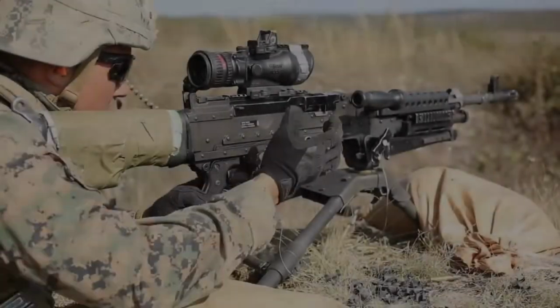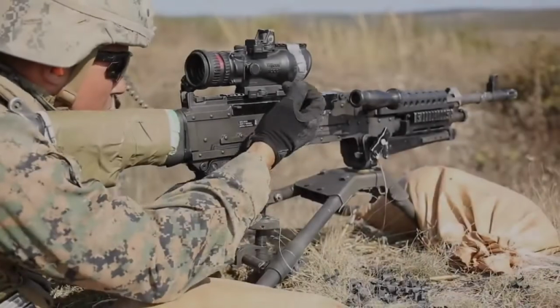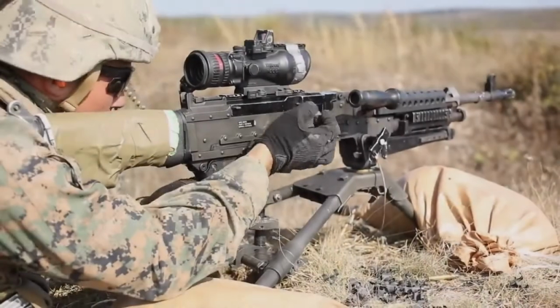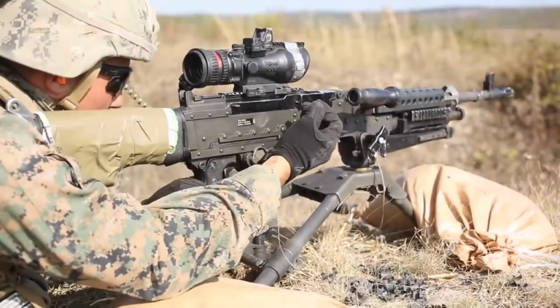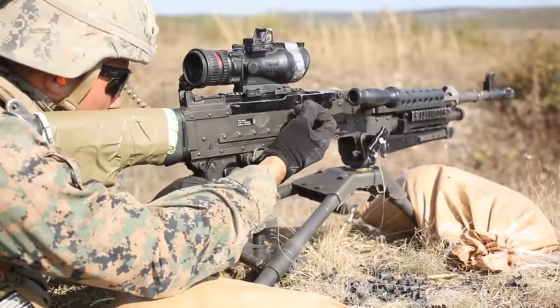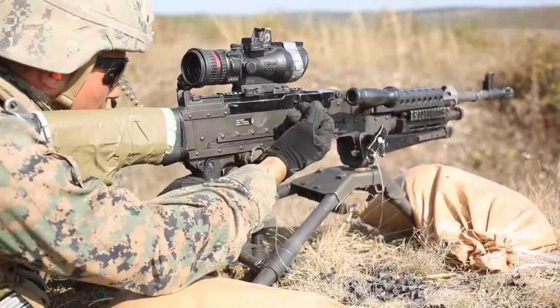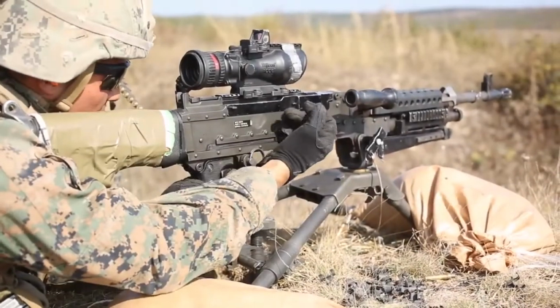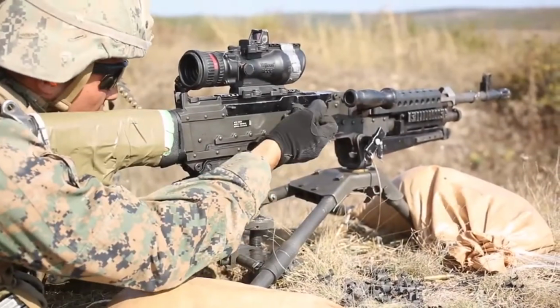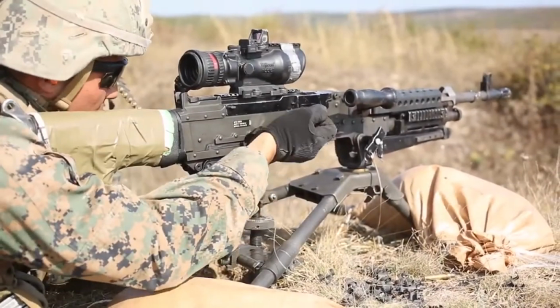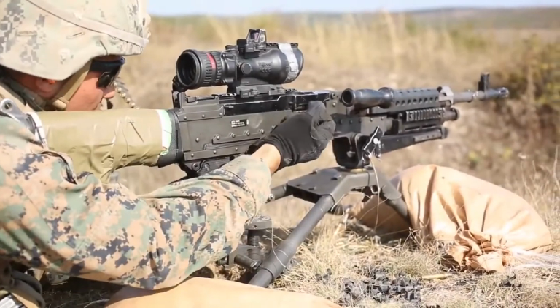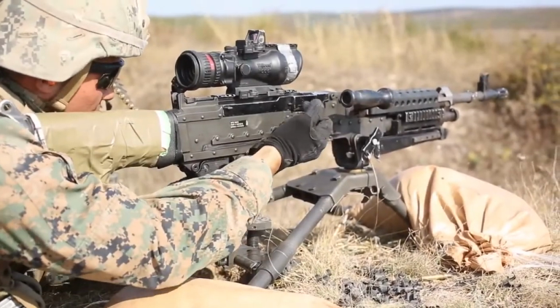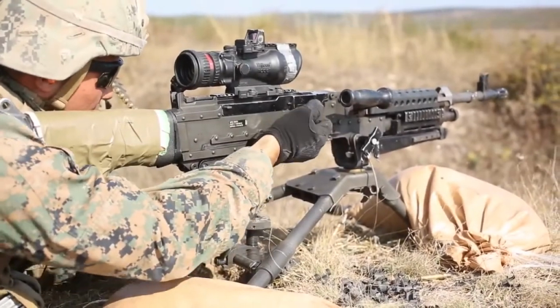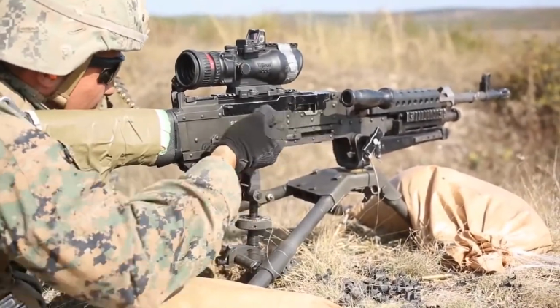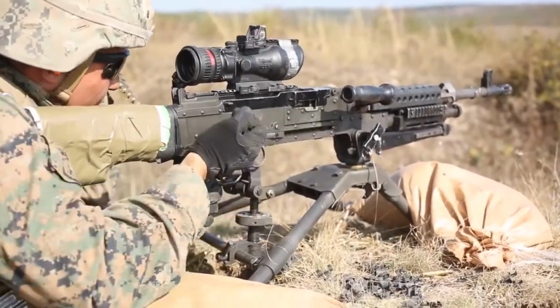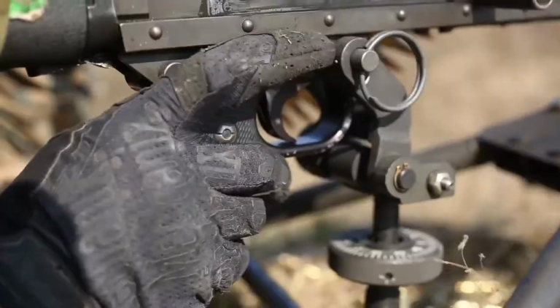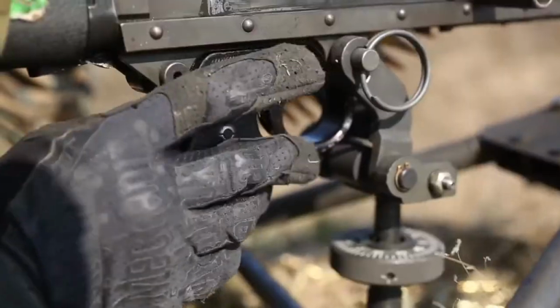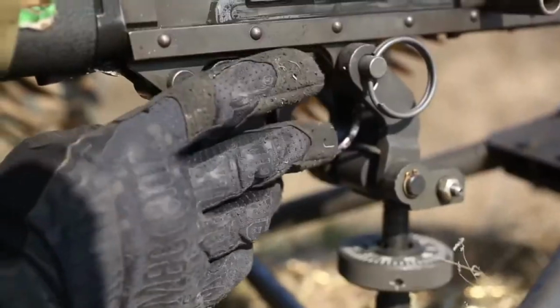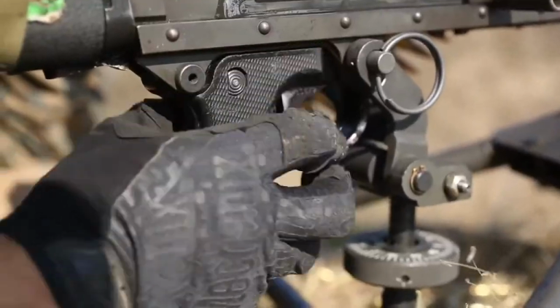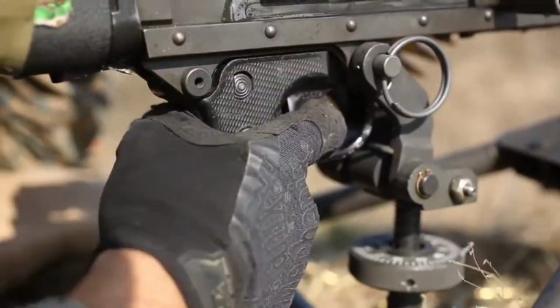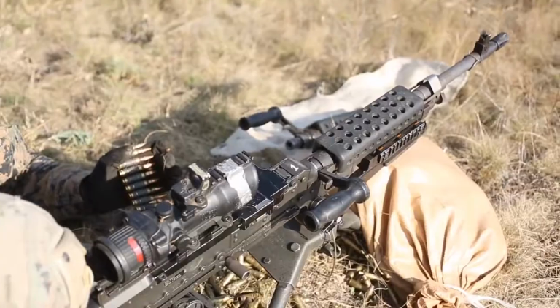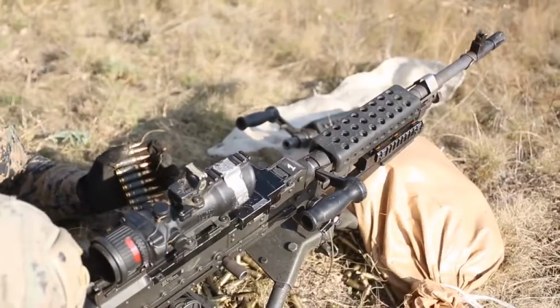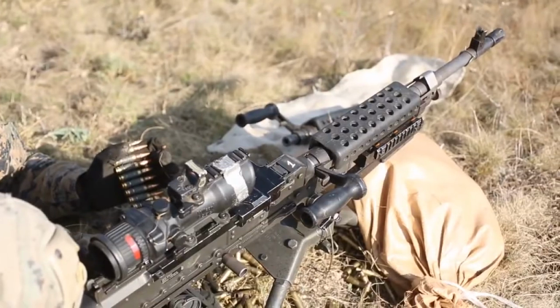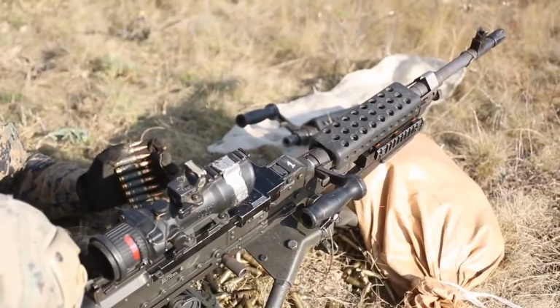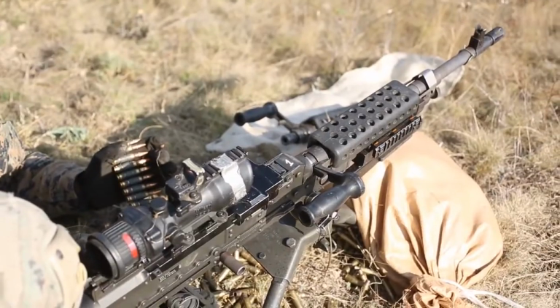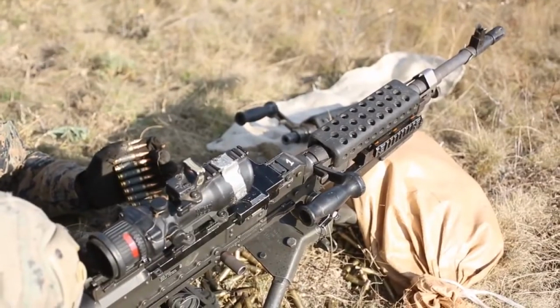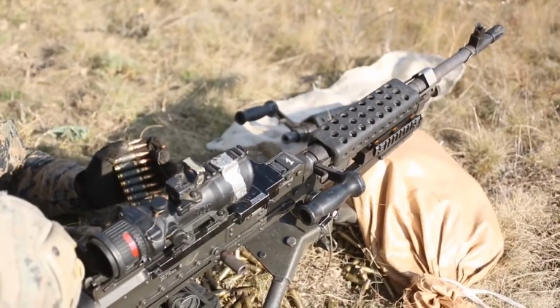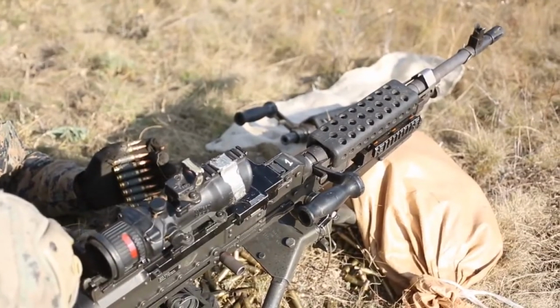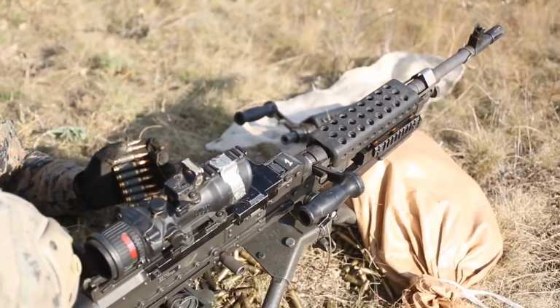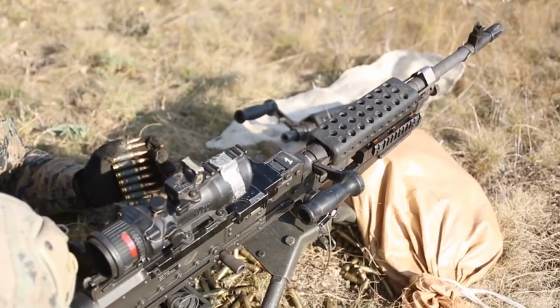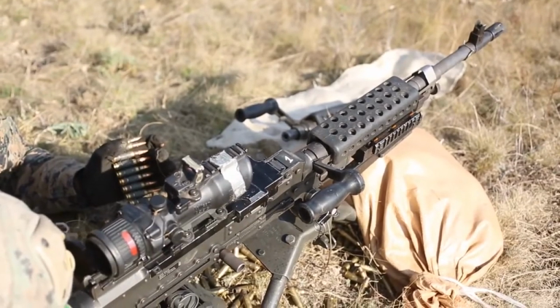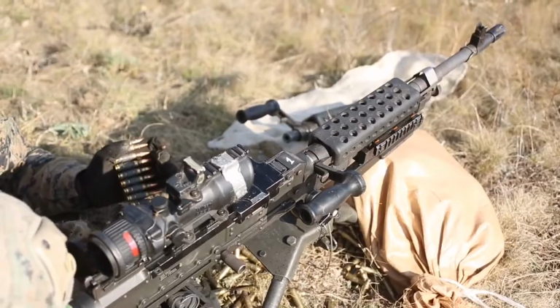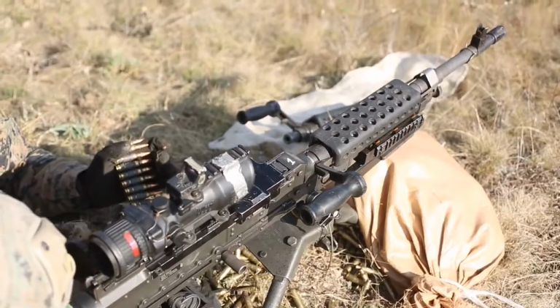Can anything stop the M240B machine gun? How reliable is the M240?